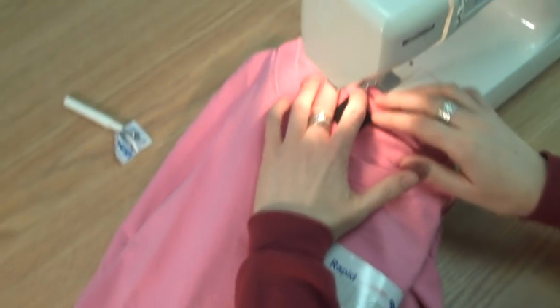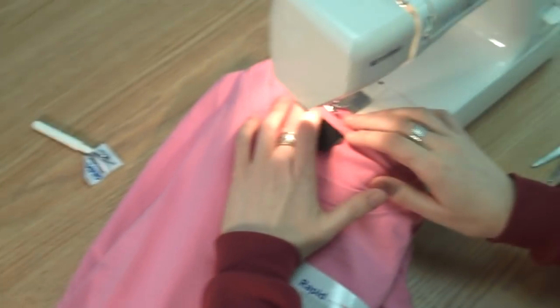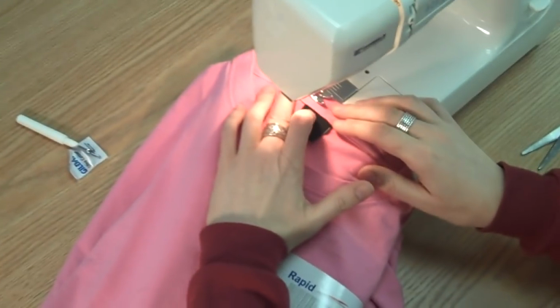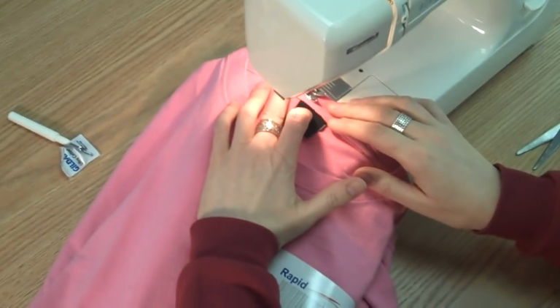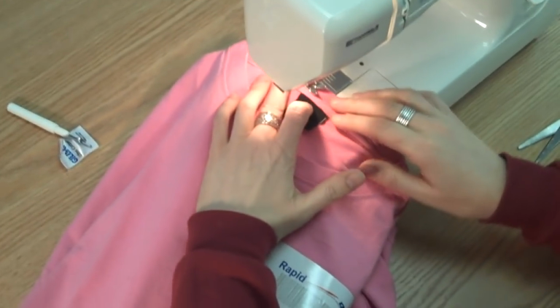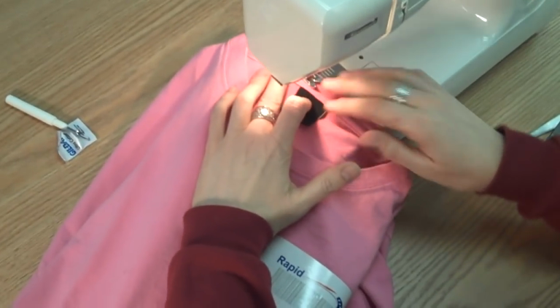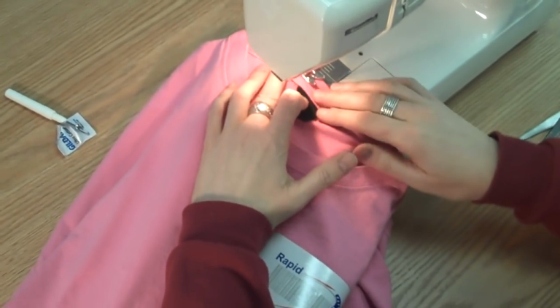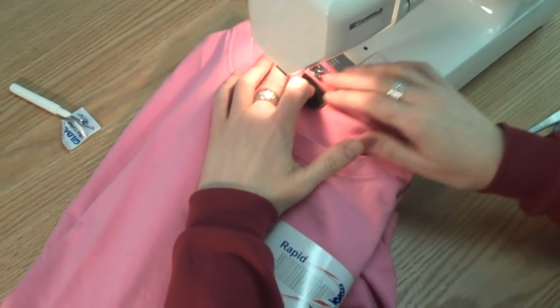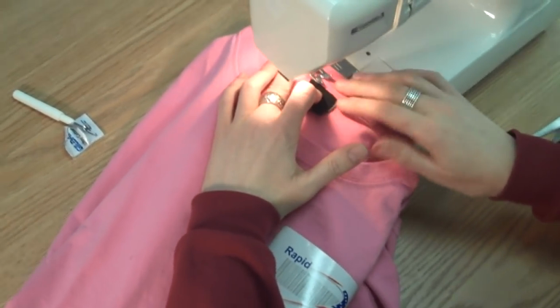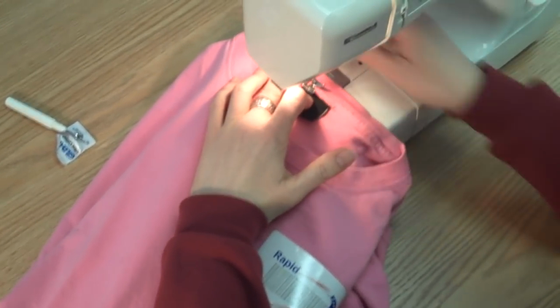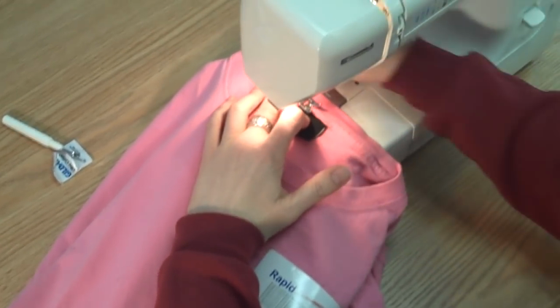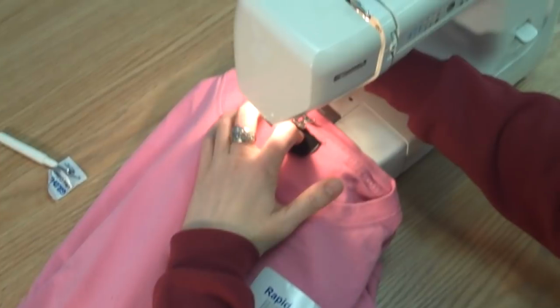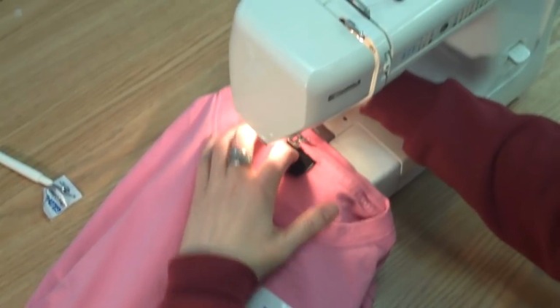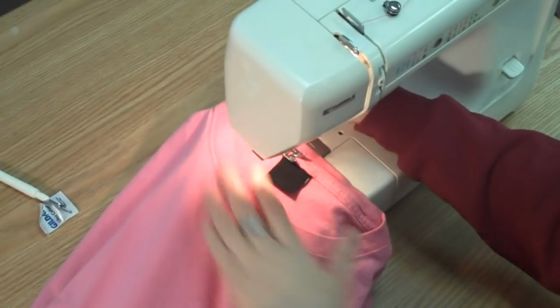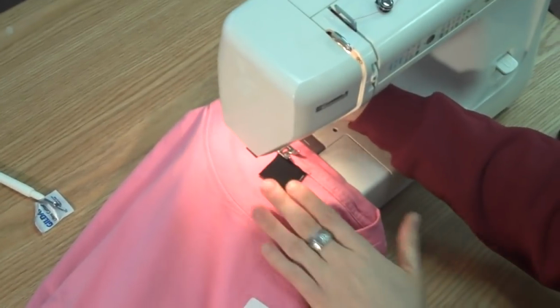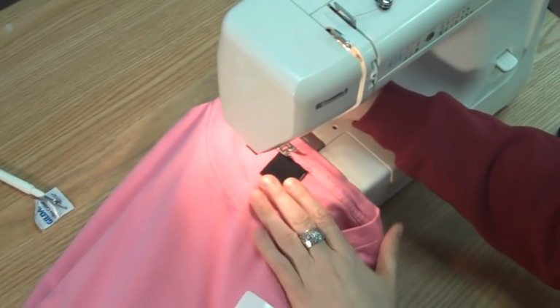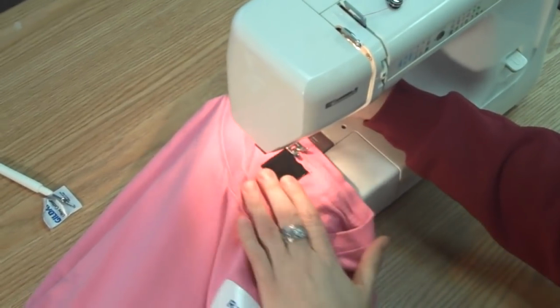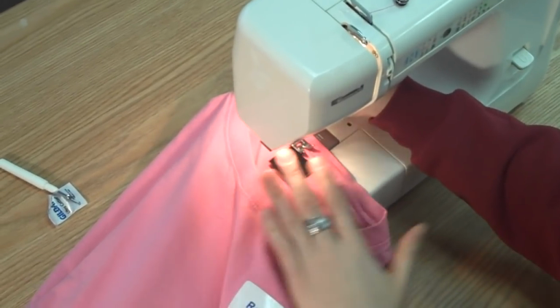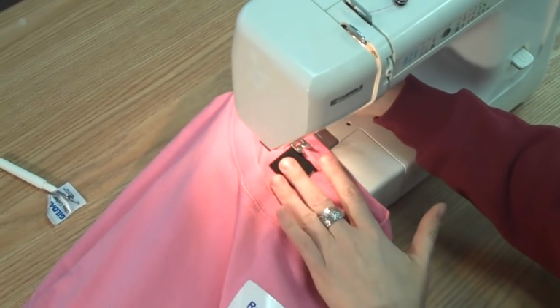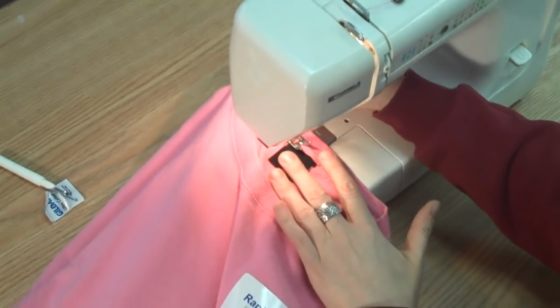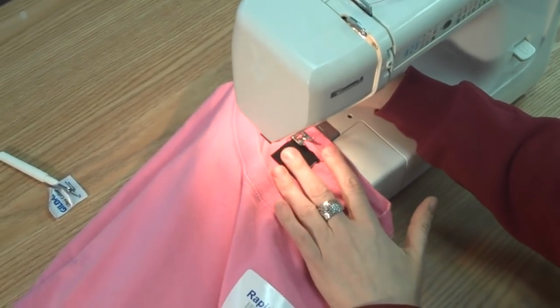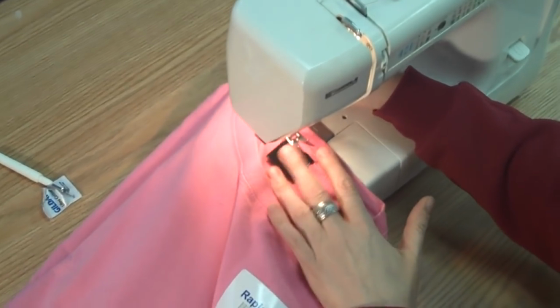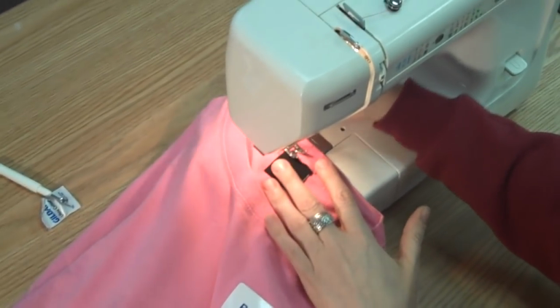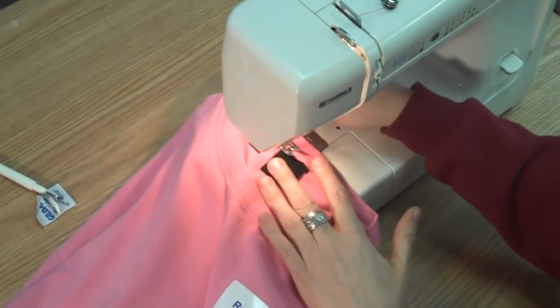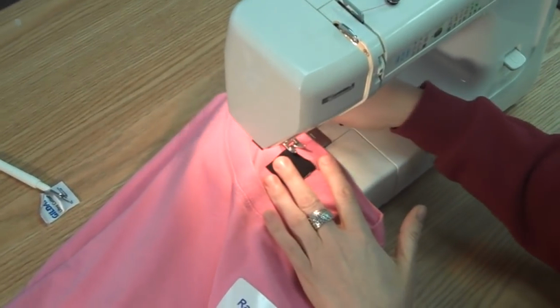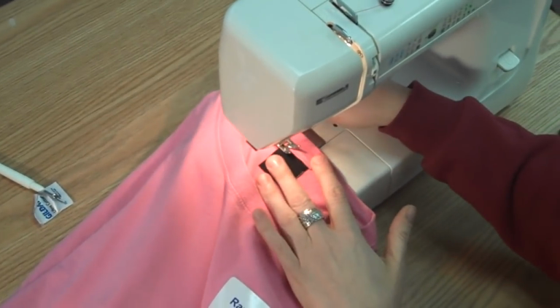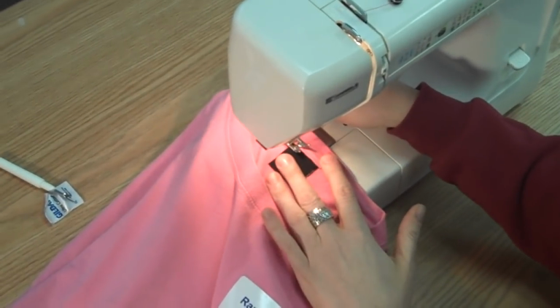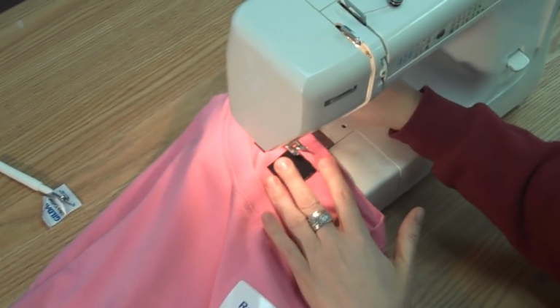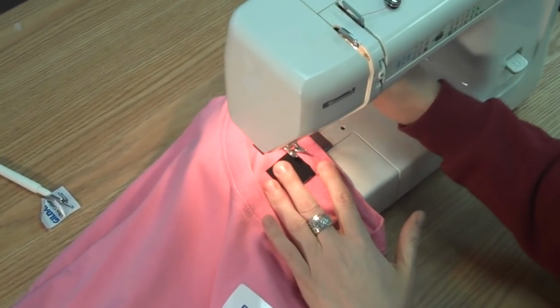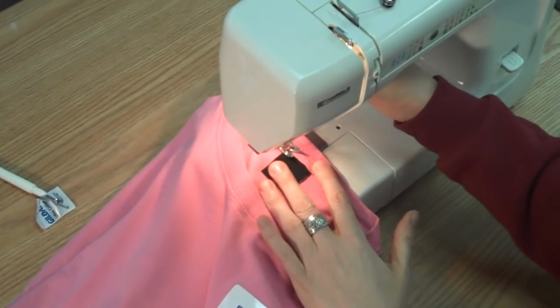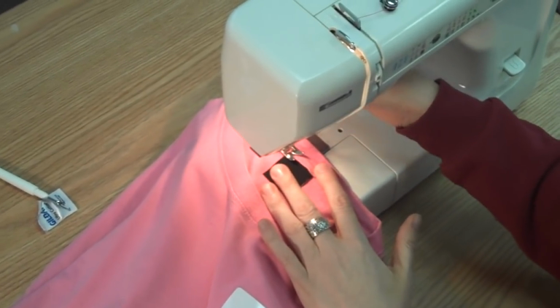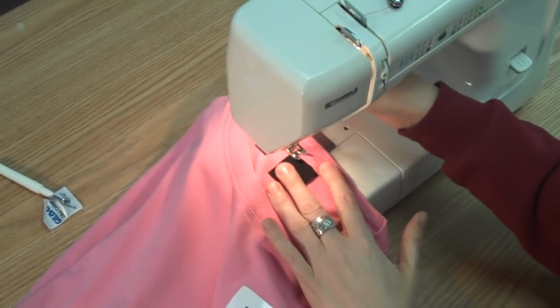Use the thread color of your choice, or consider a clear polyester thread so you don't have to worry about color matching.